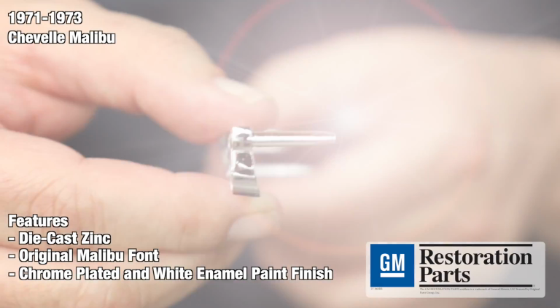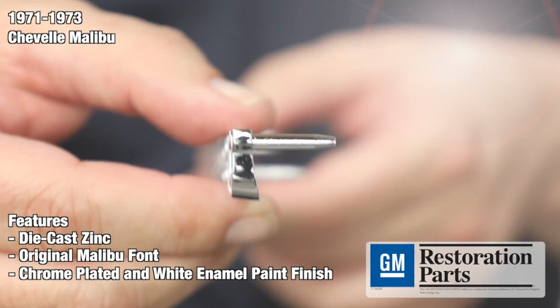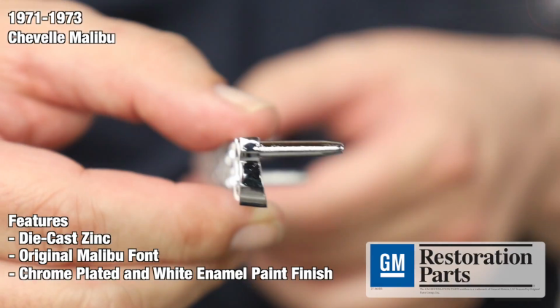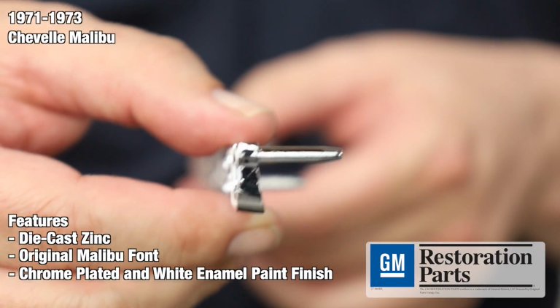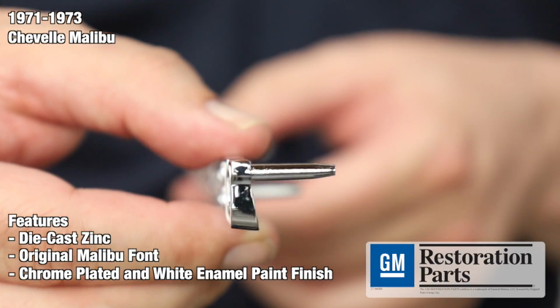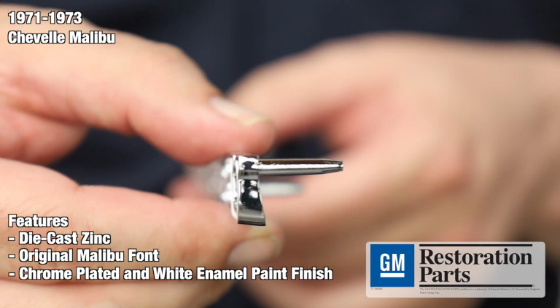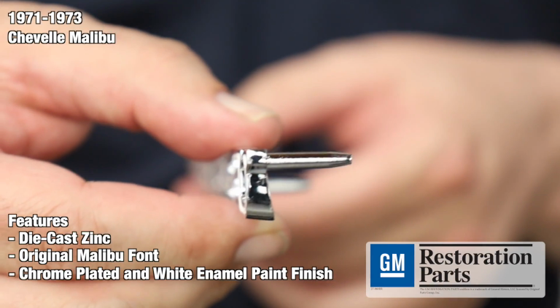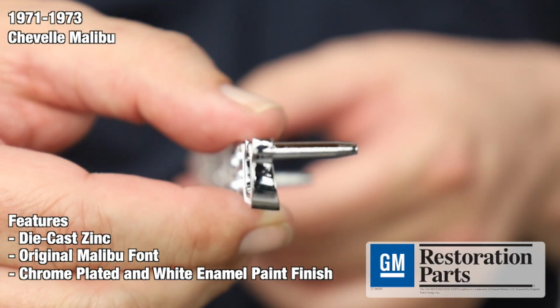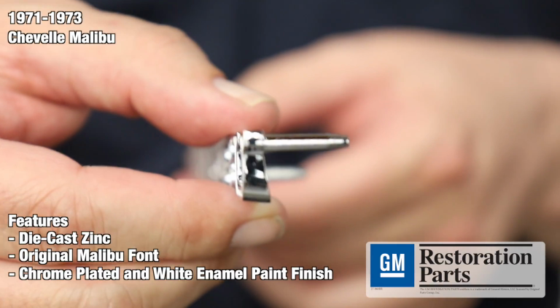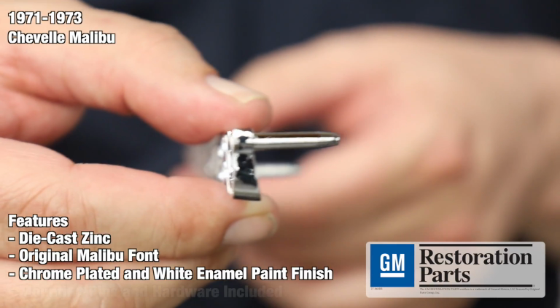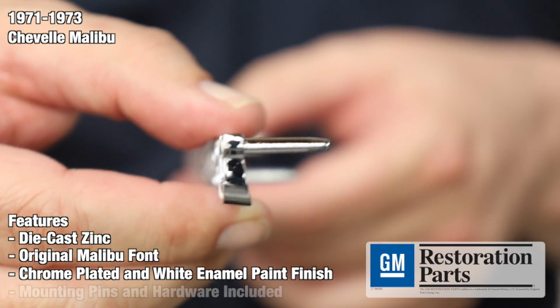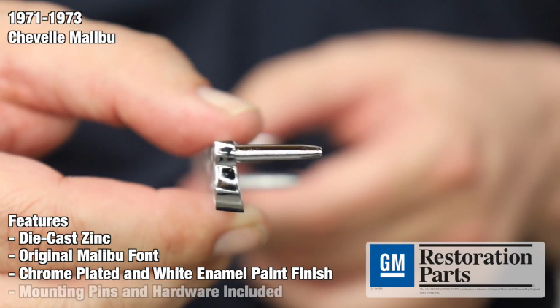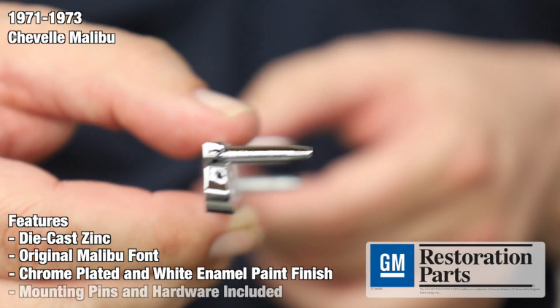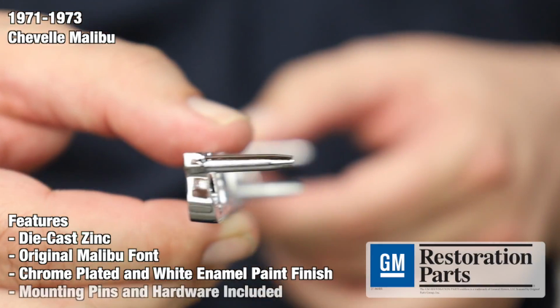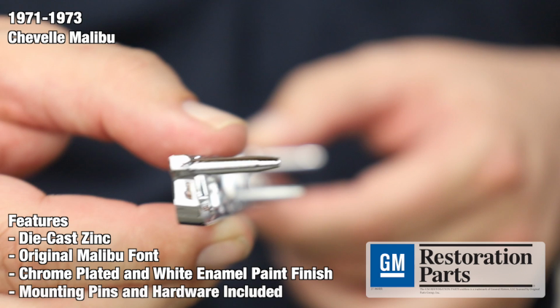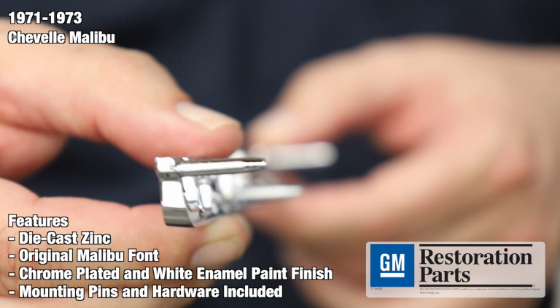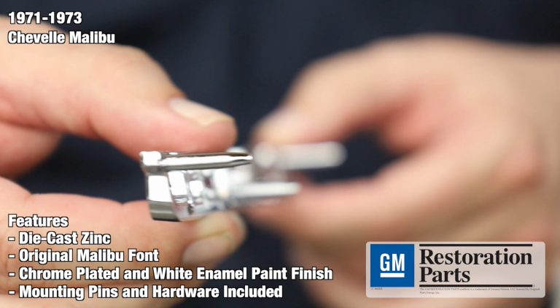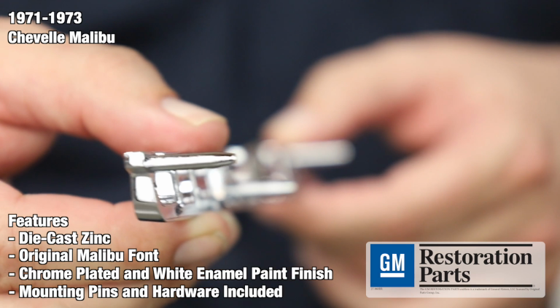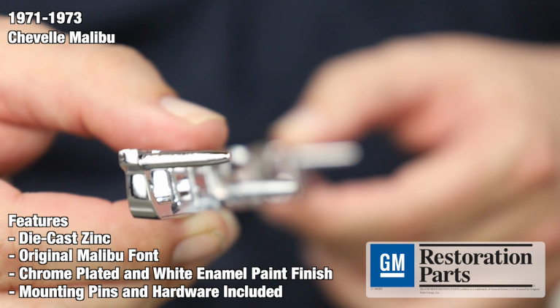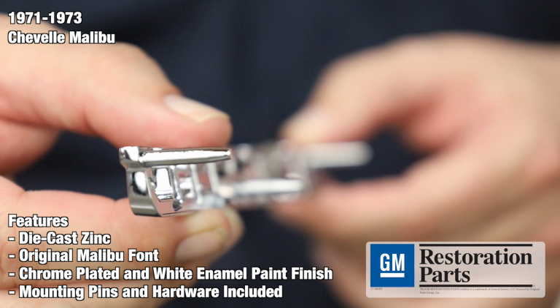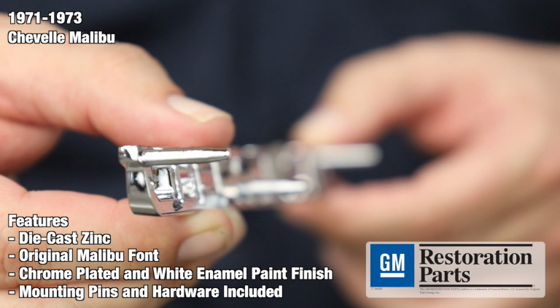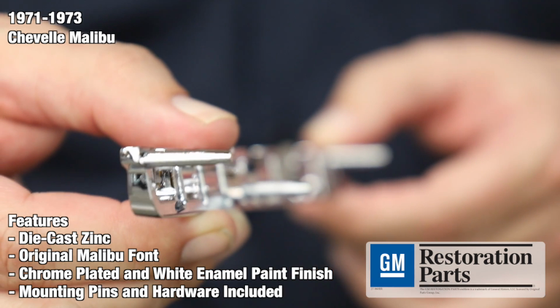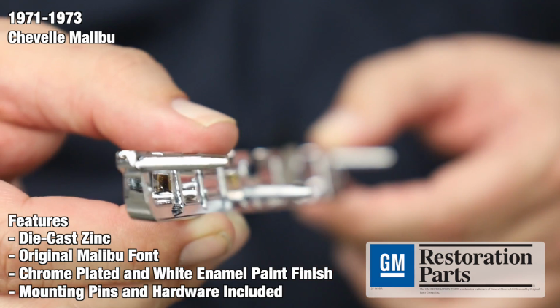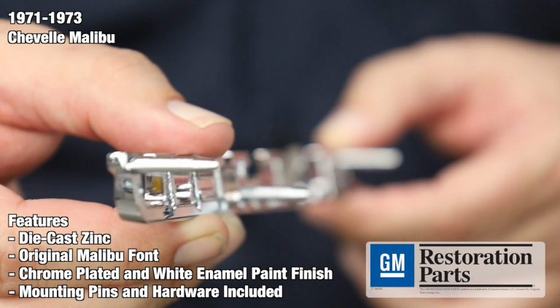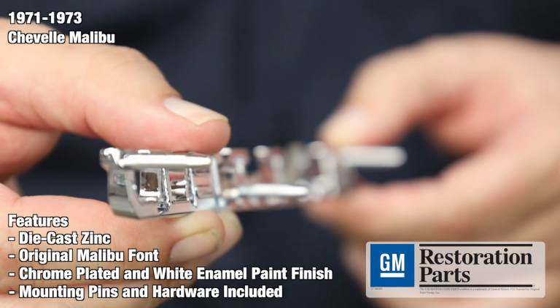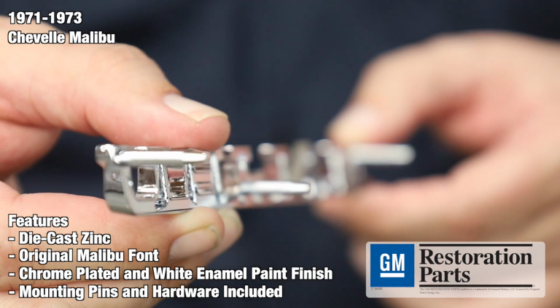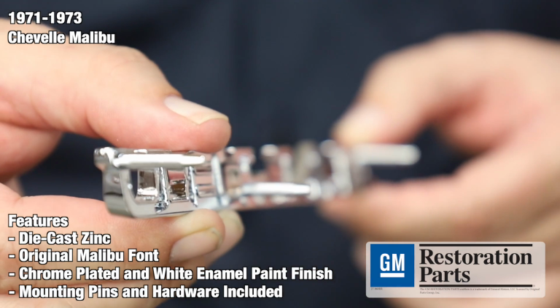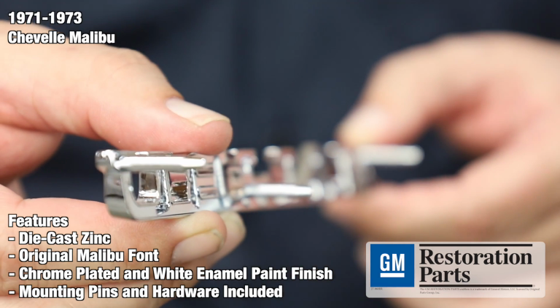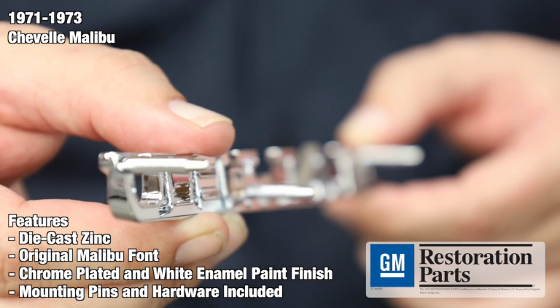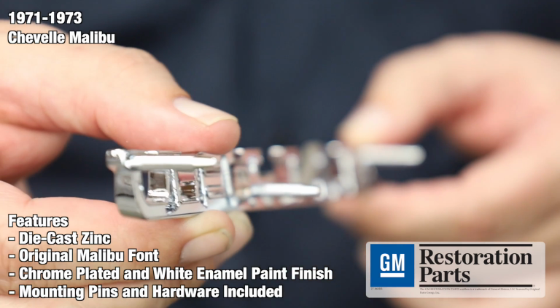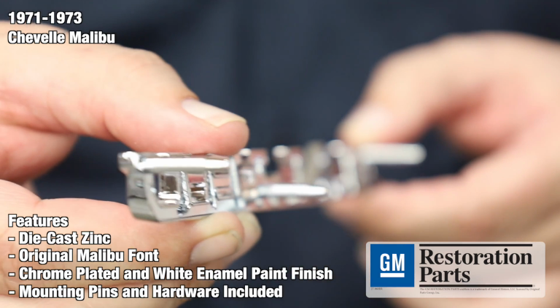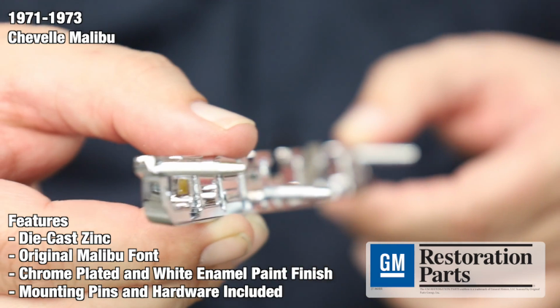In addition, they feature the correctly located mounting pins for swift assembly right out of the box. They also feature the correct mounting hardware.